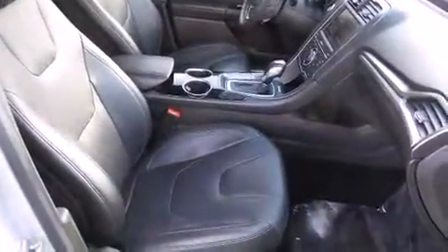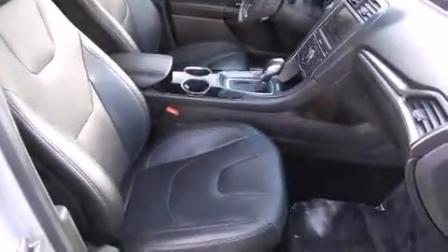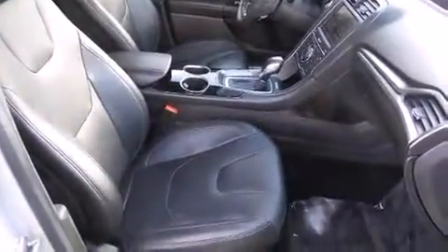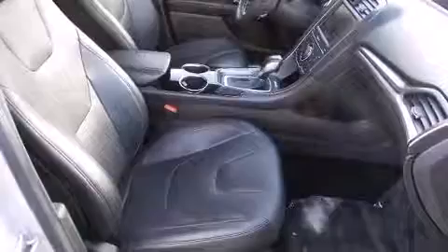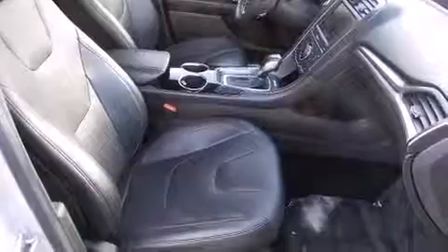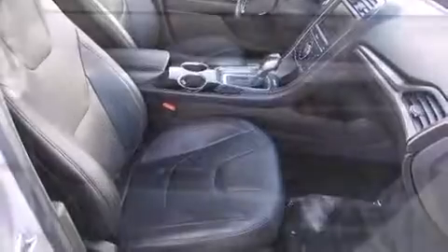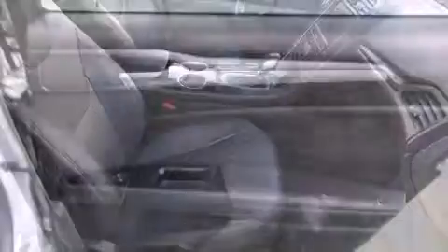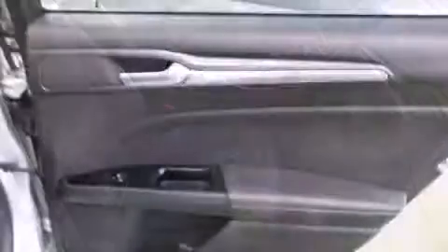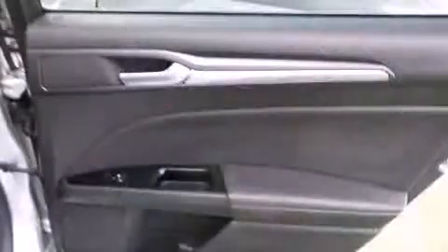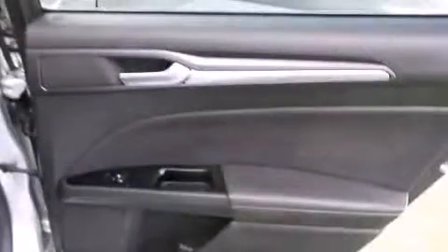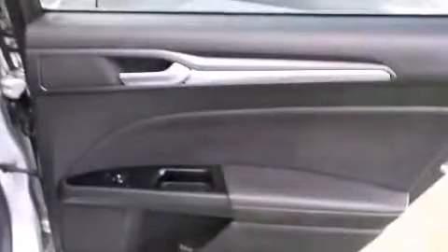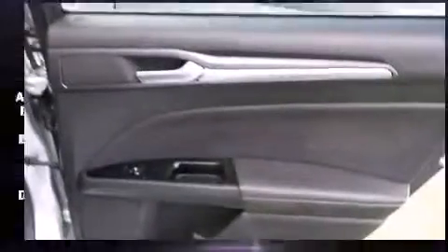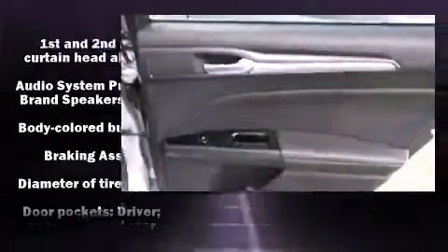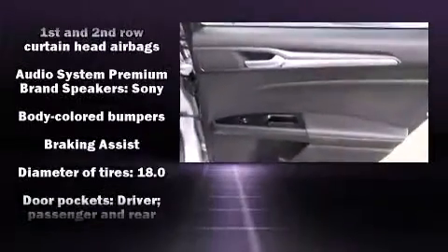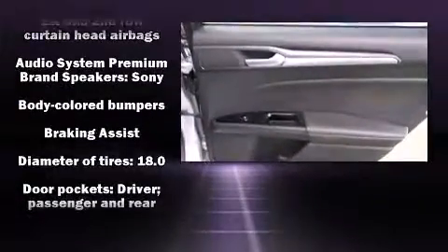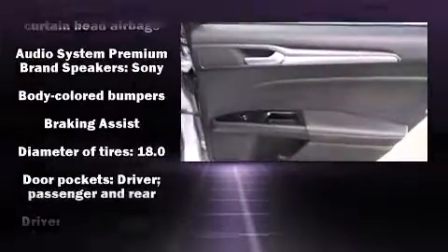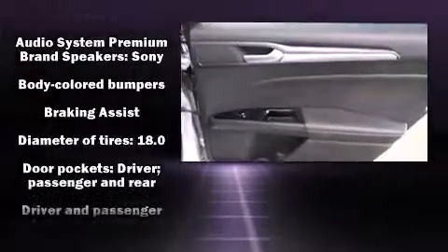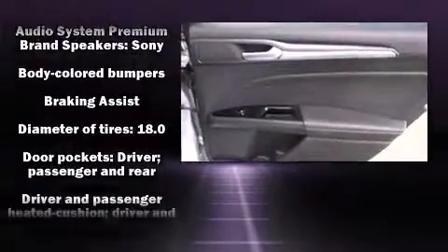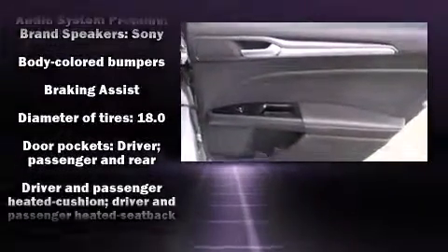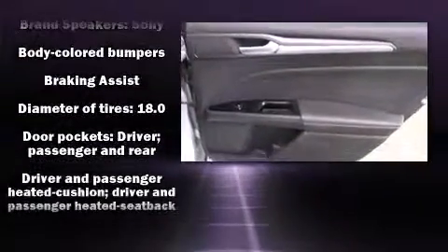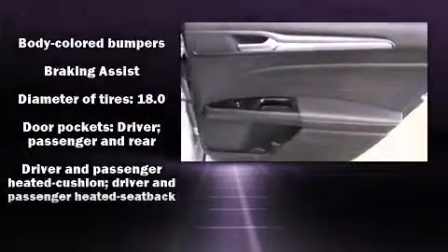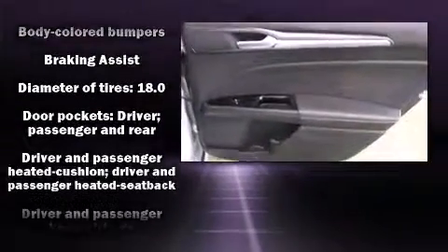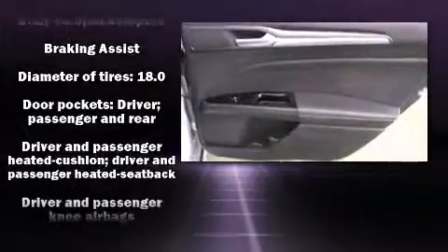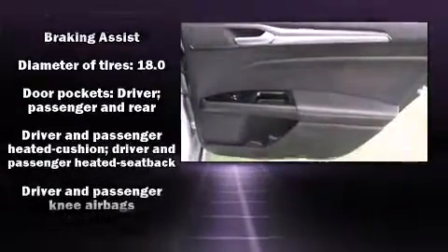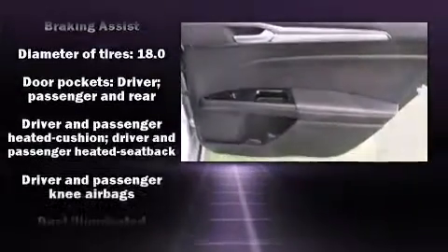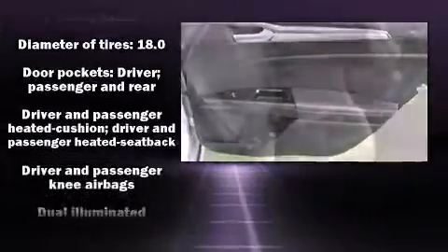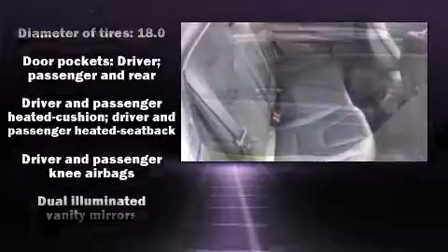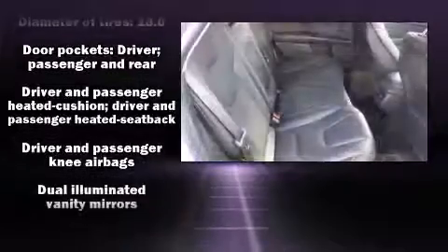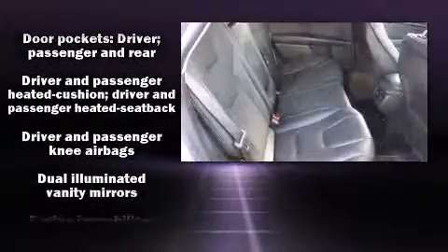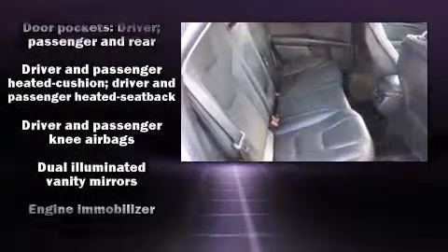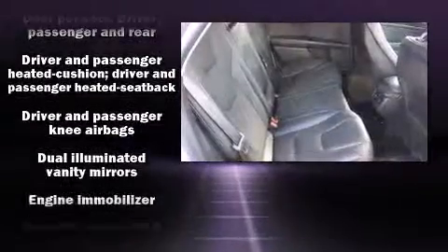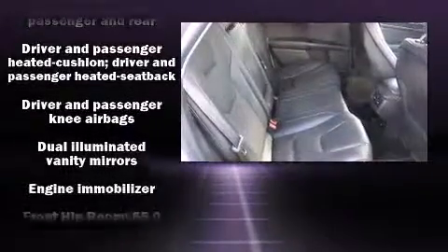Audio features include a CD player with MP3 capability and 12 speakers, ensuring optimal sound no matter where you're seated.